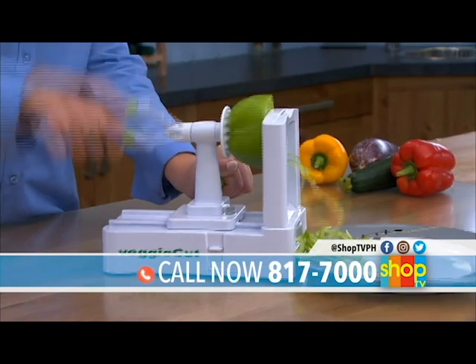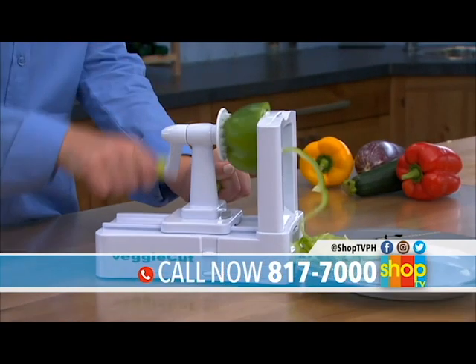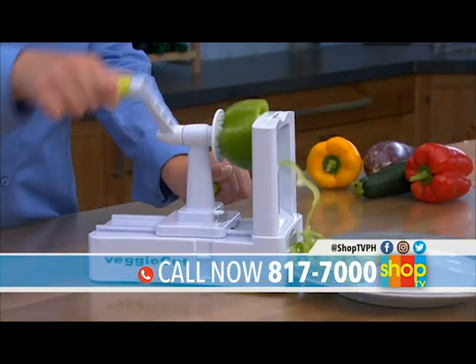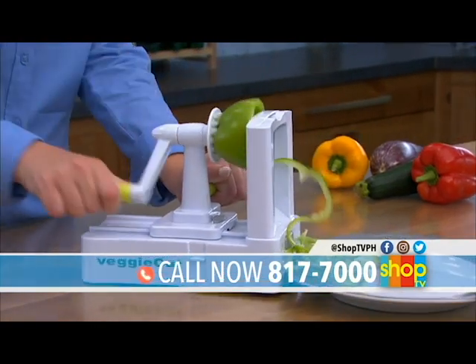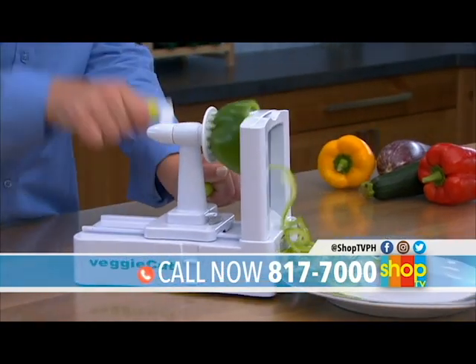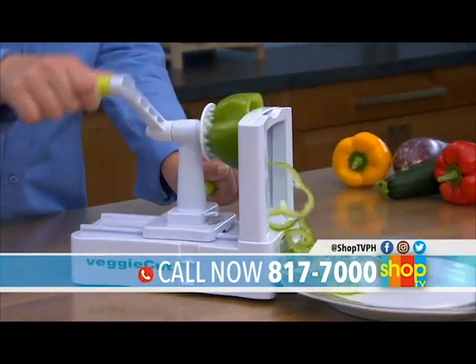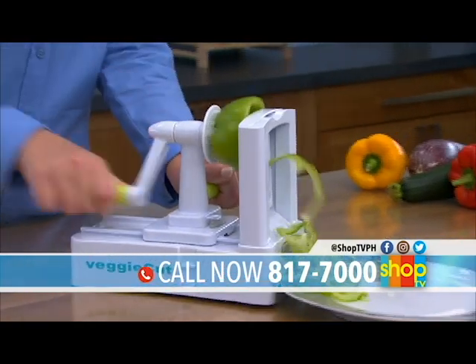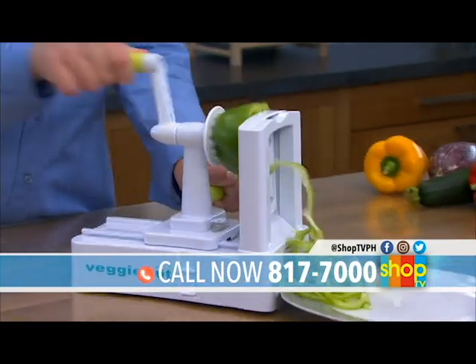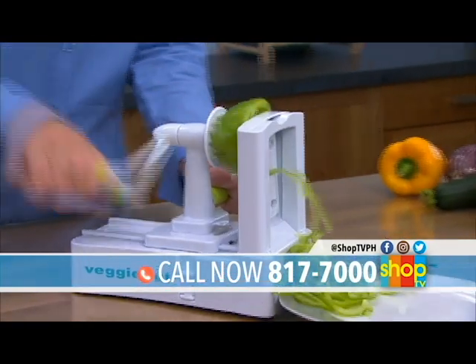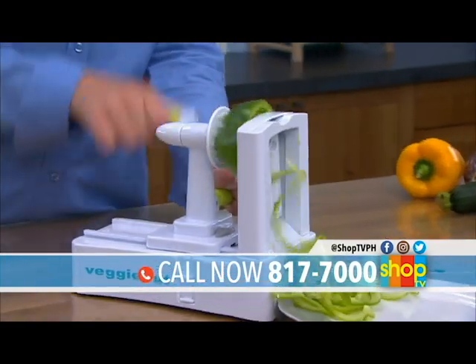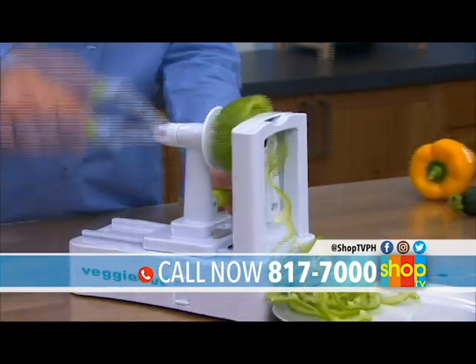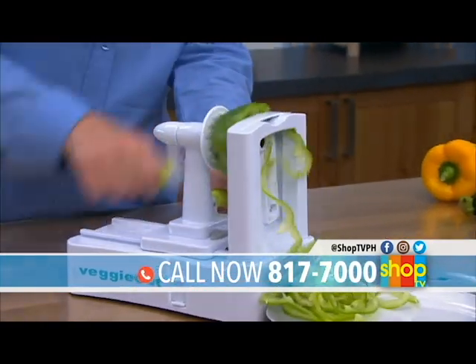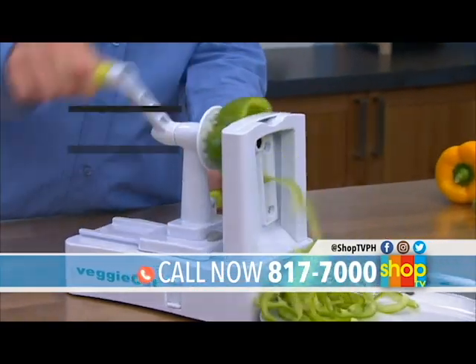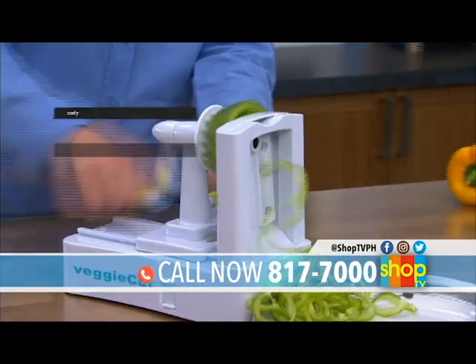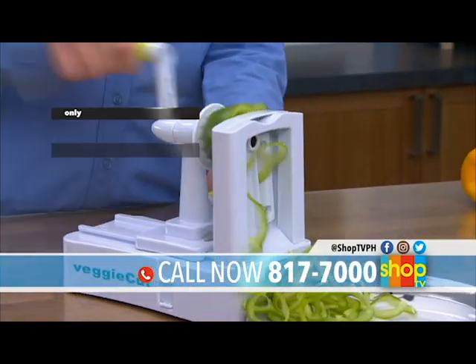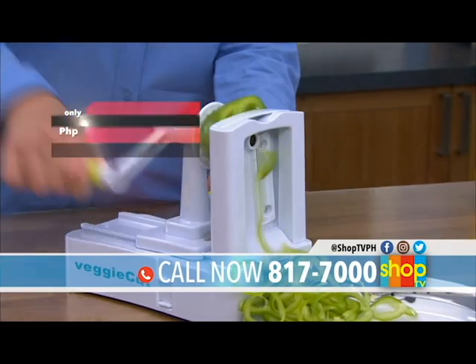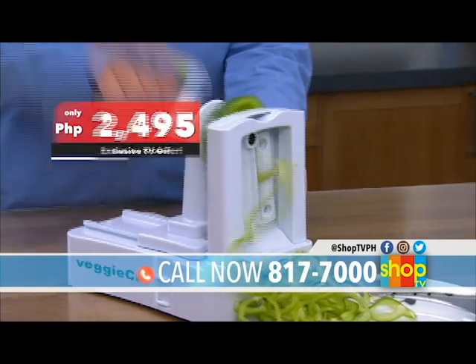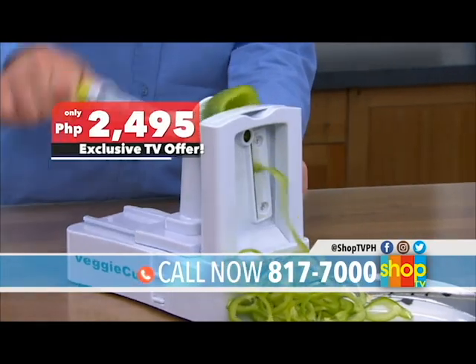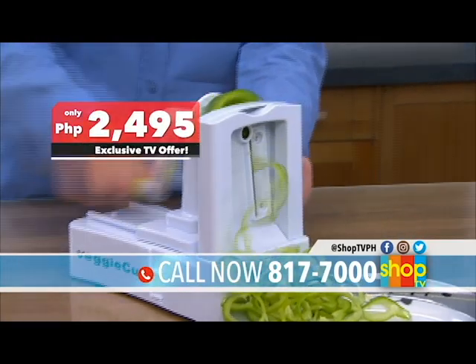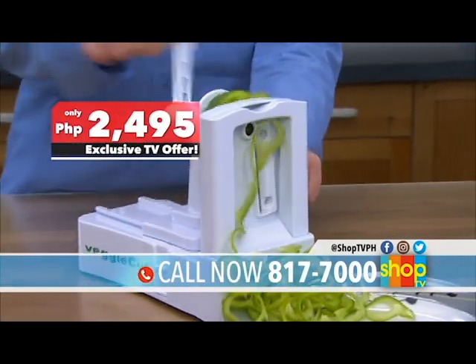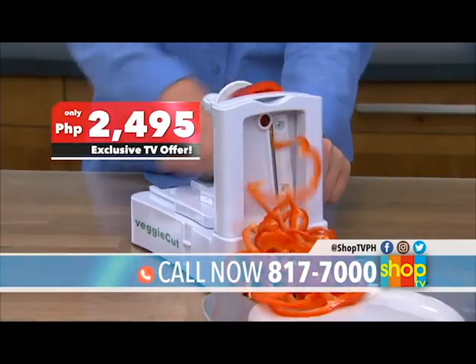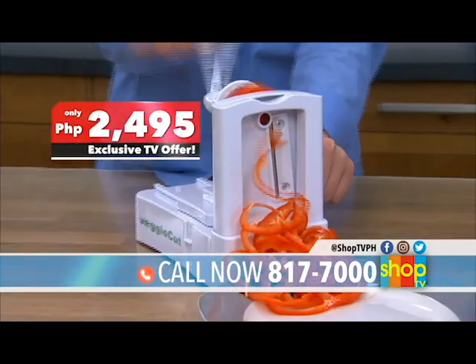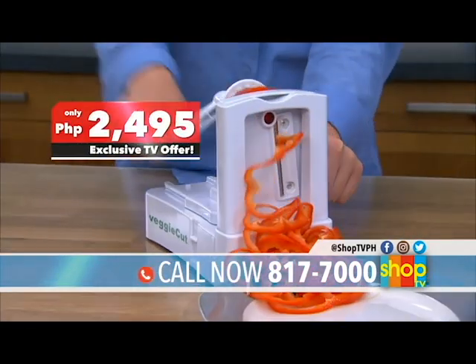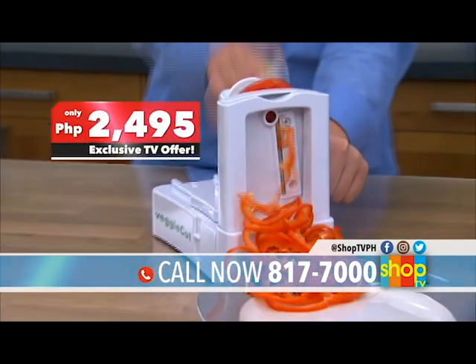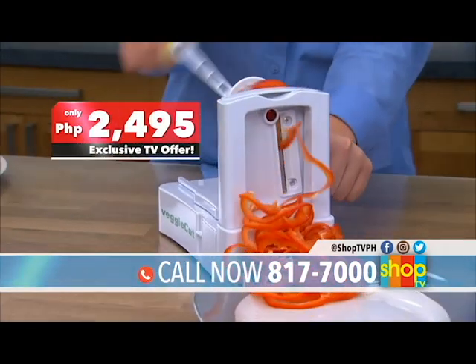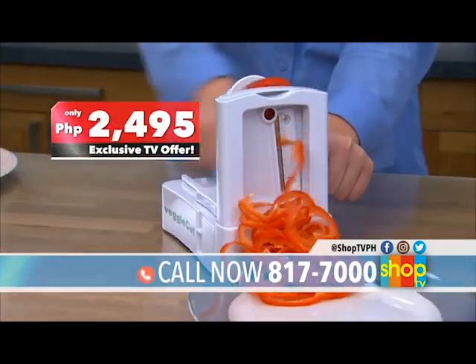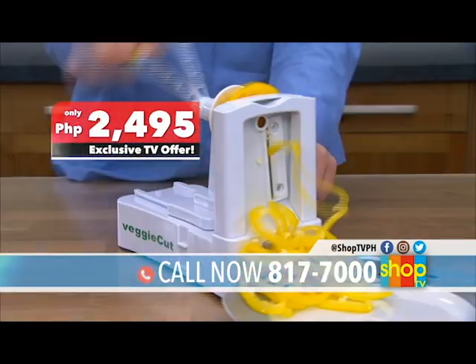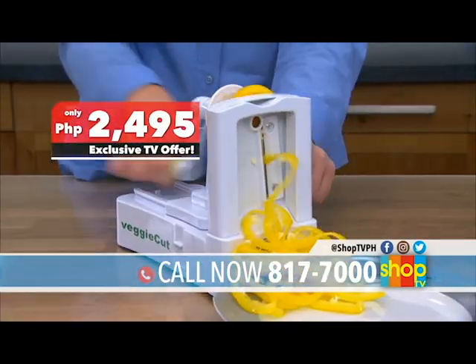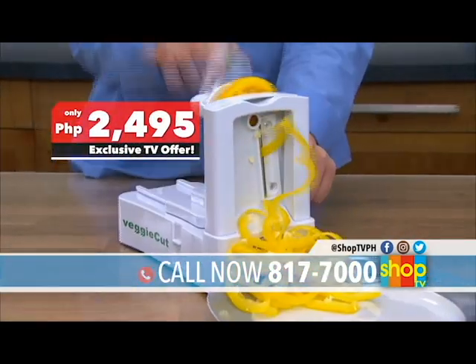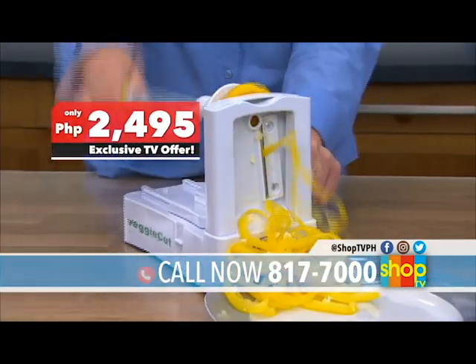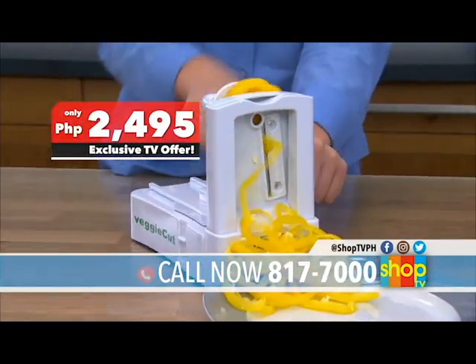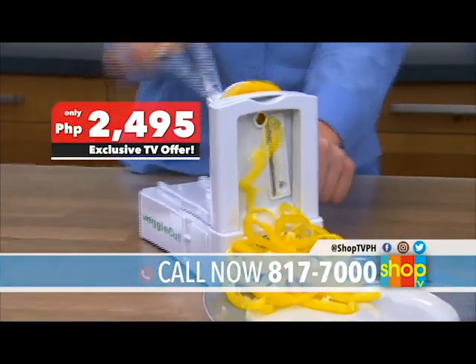Get this amazing kitchen spiralizer today, exclusive on Shop TV, for only 2,495 pesos.